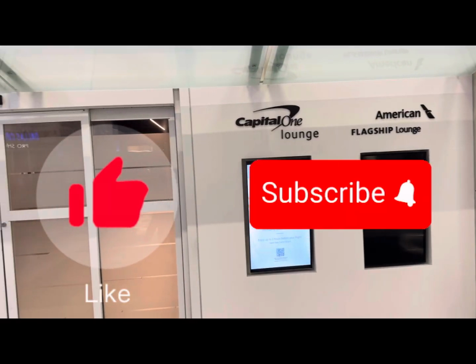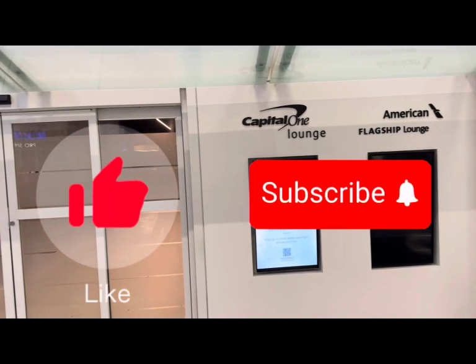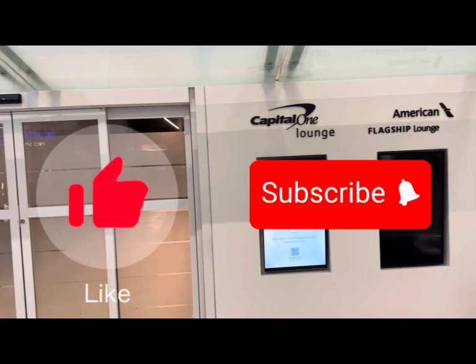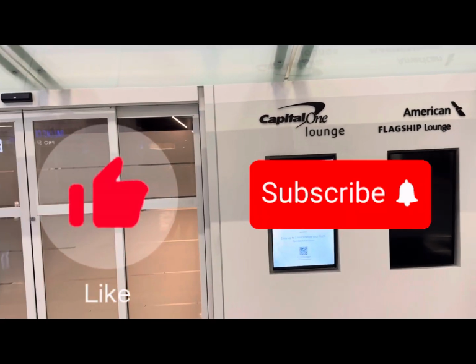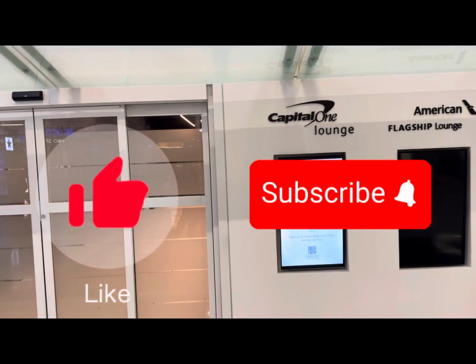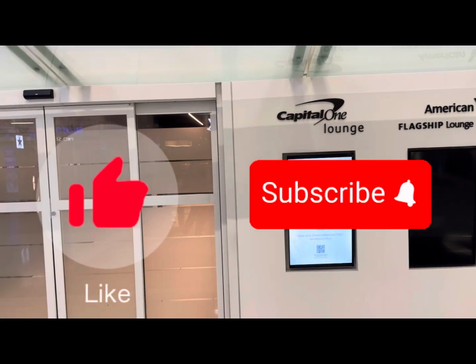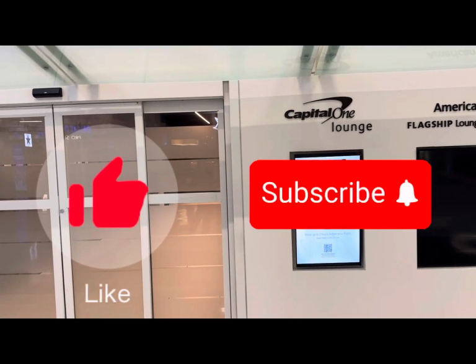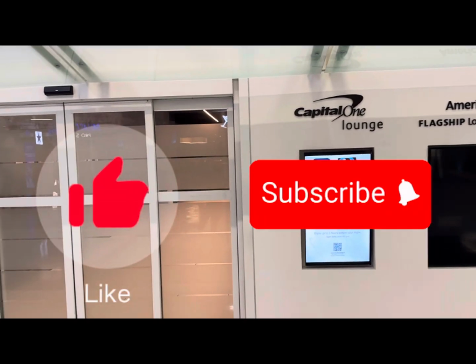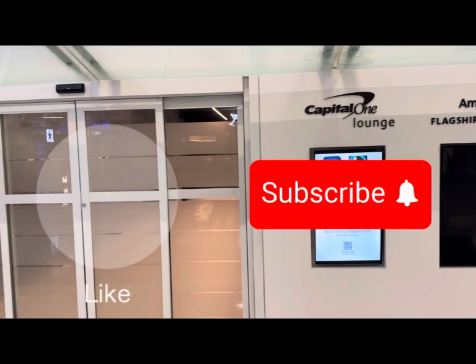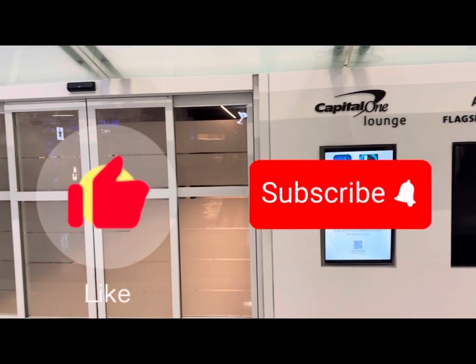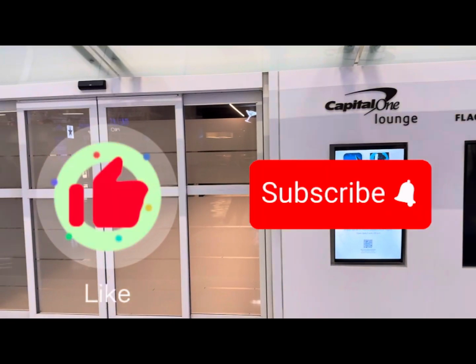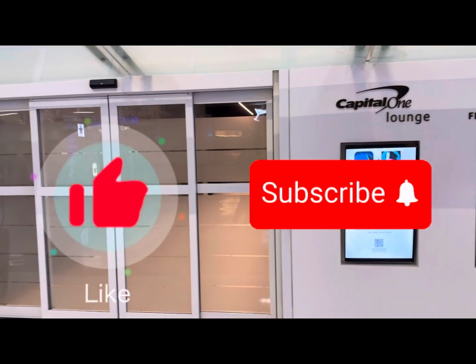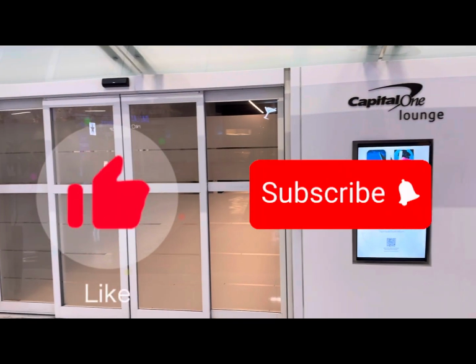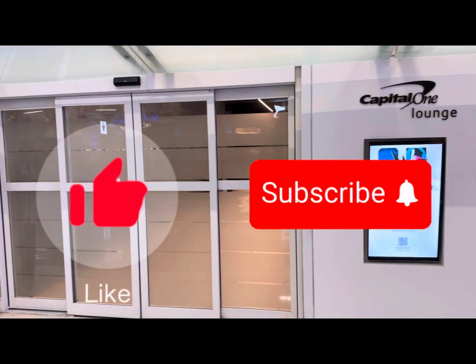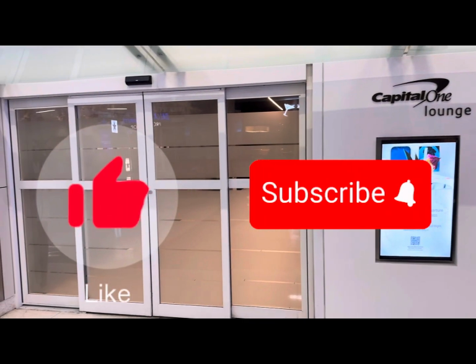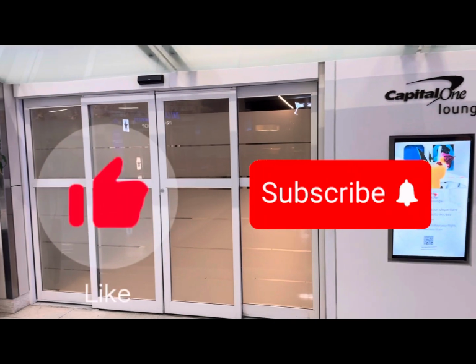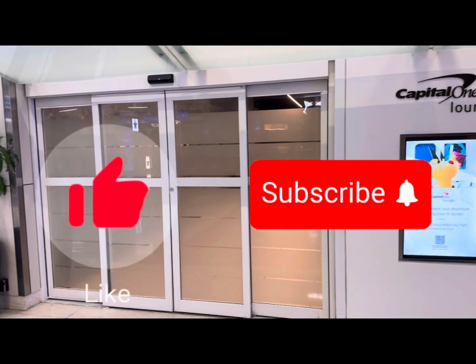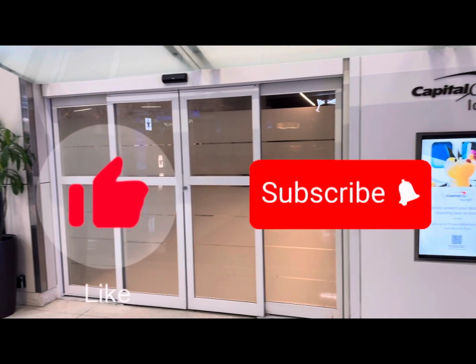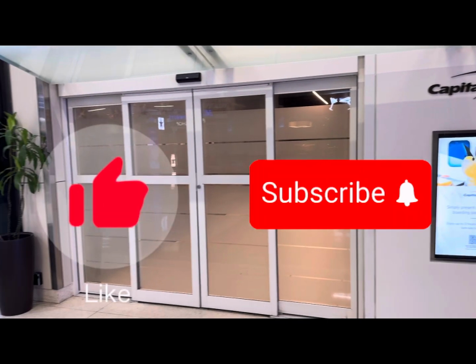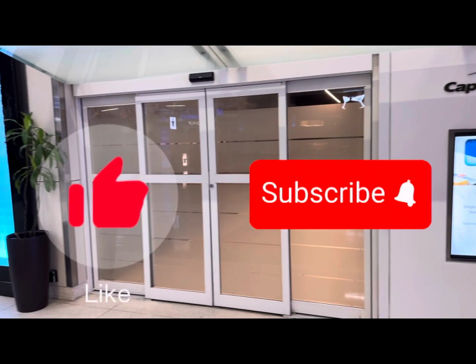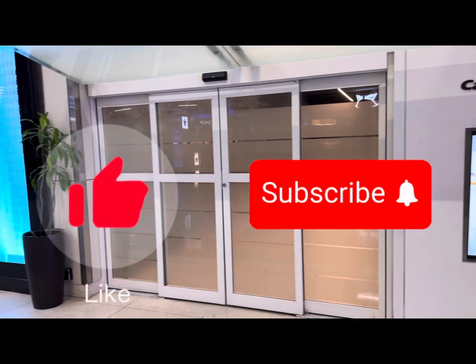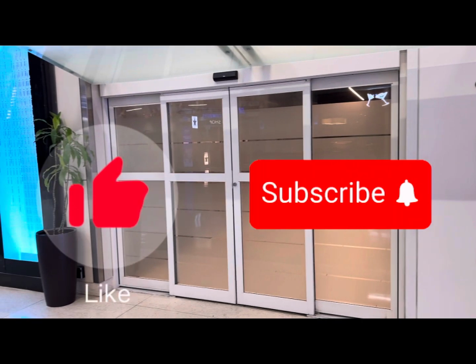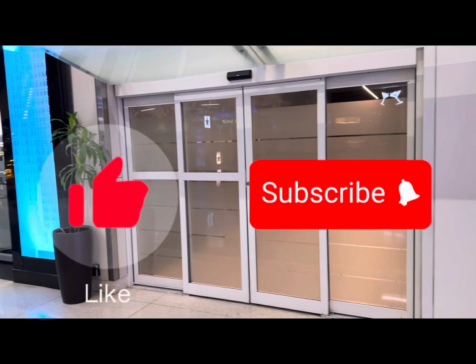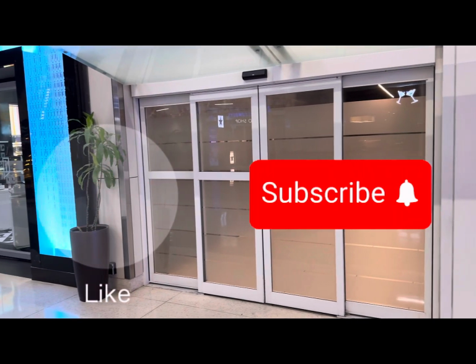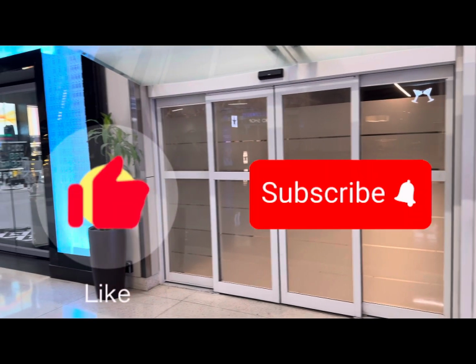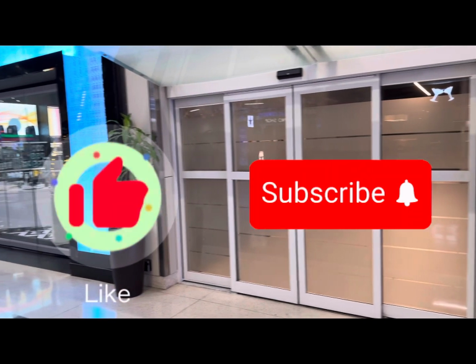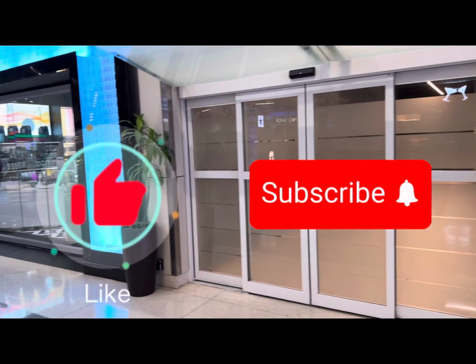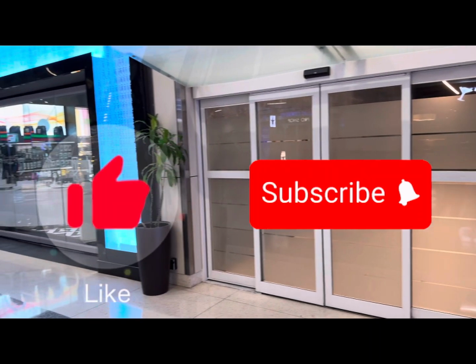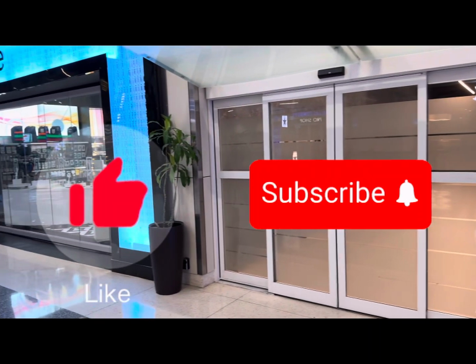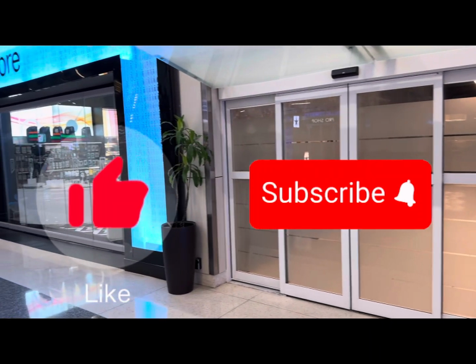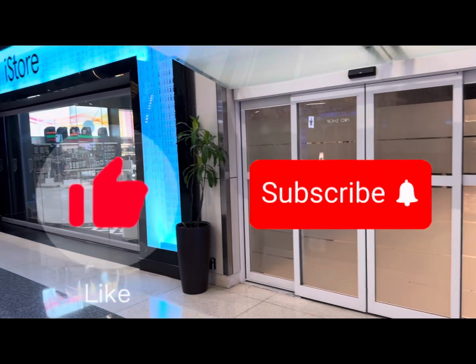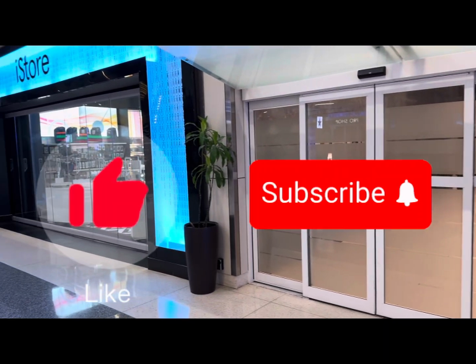Please like this video and subscribe to my channel for more travel-related videos.